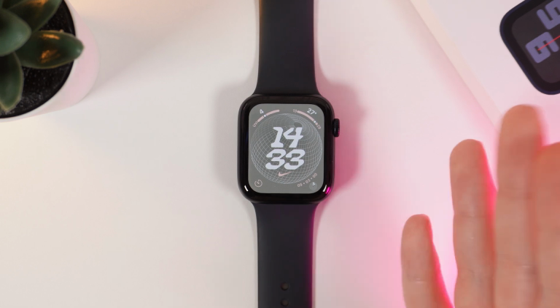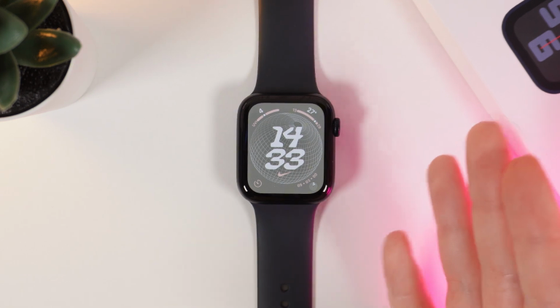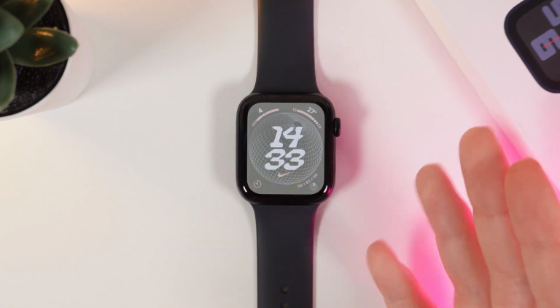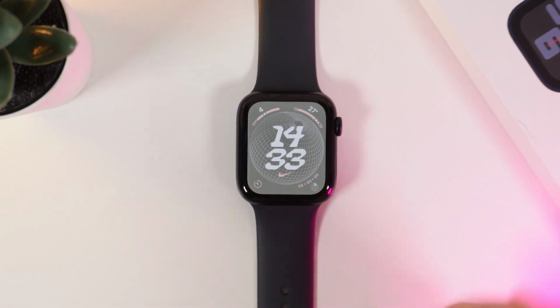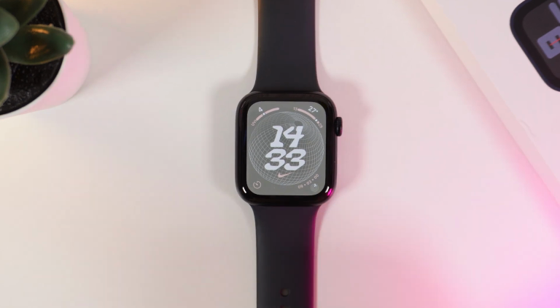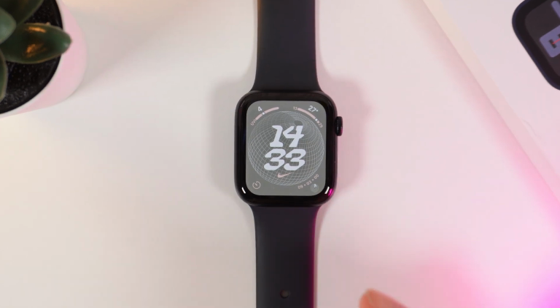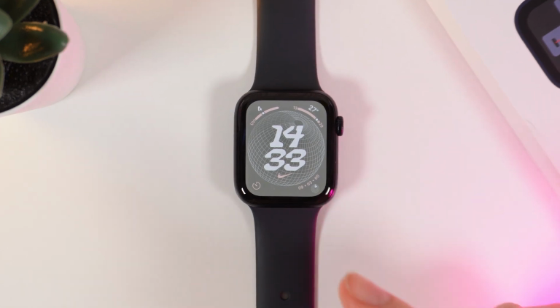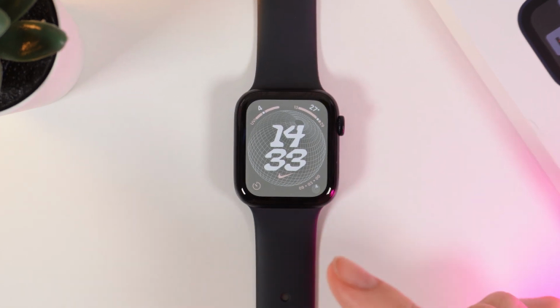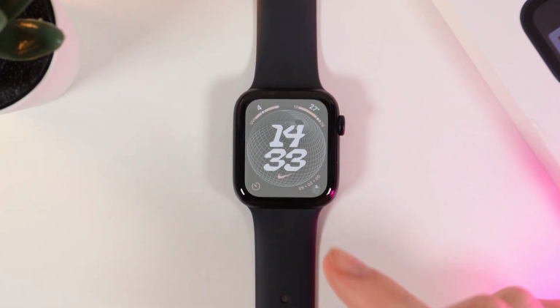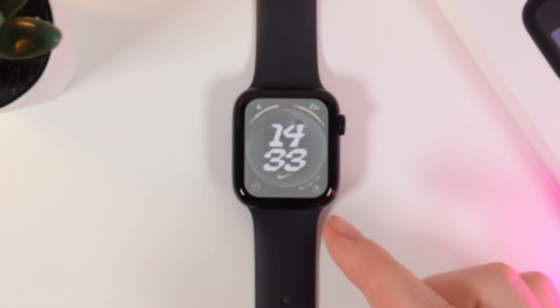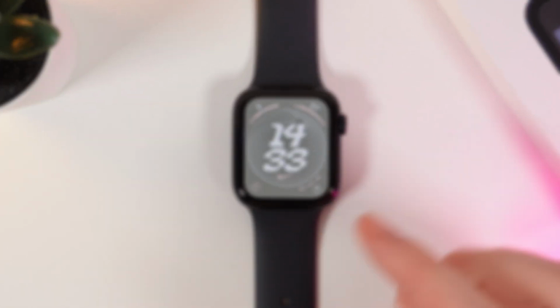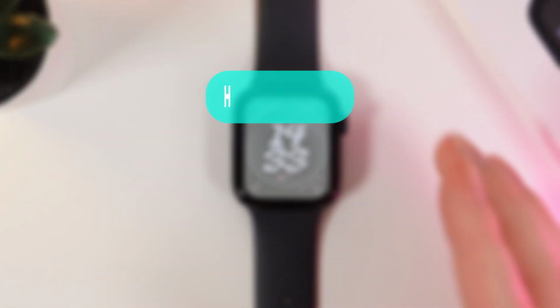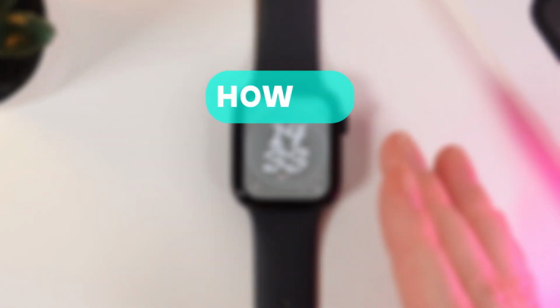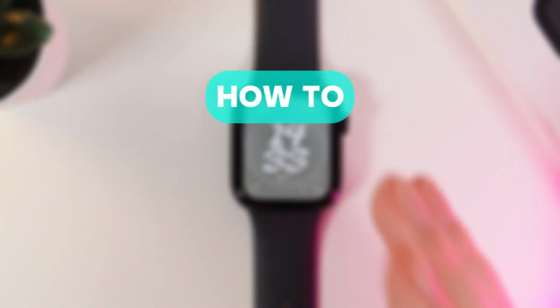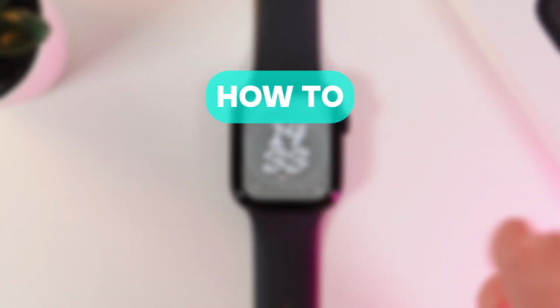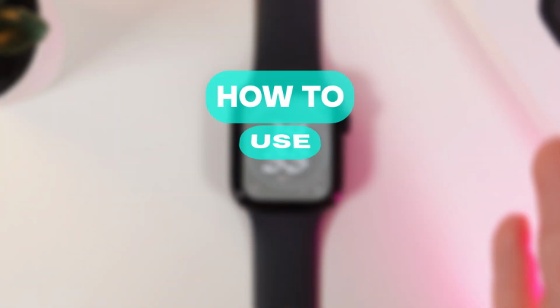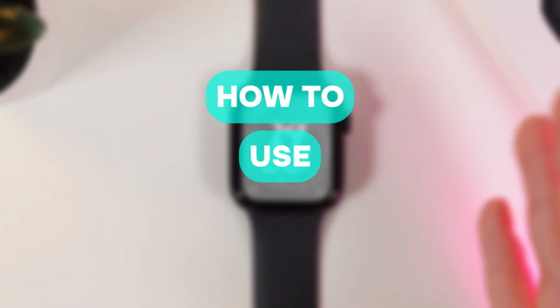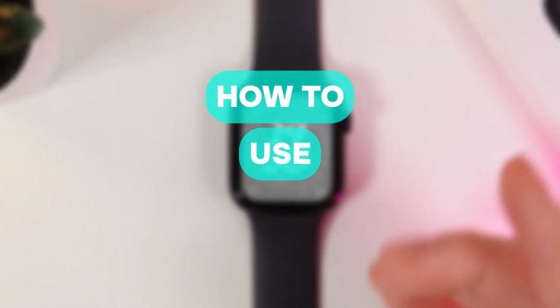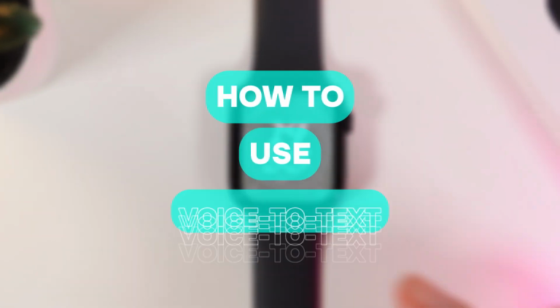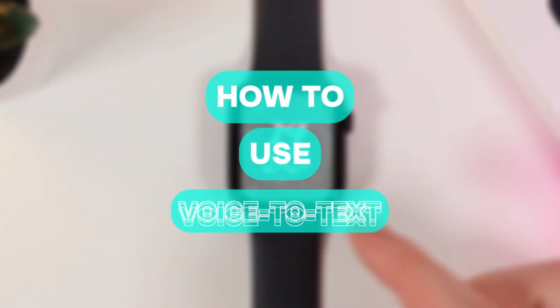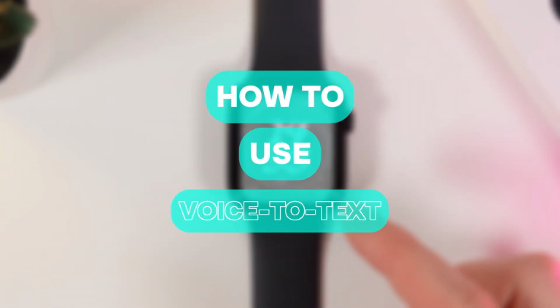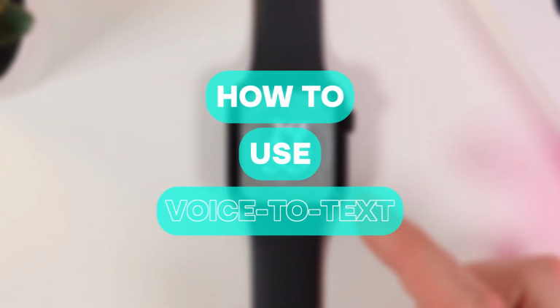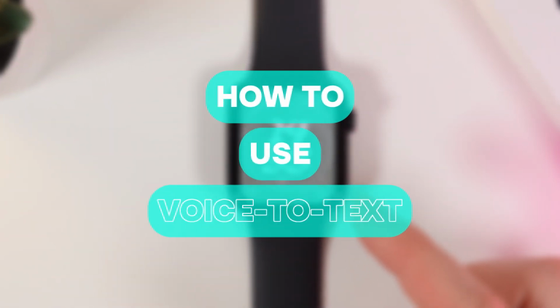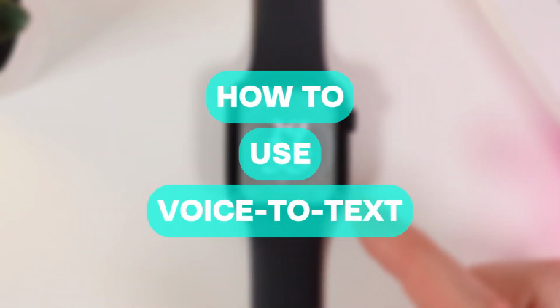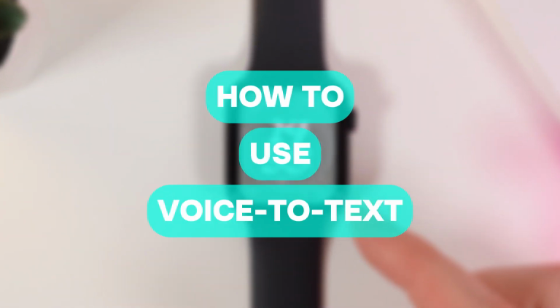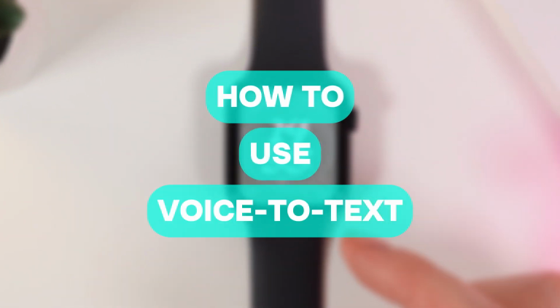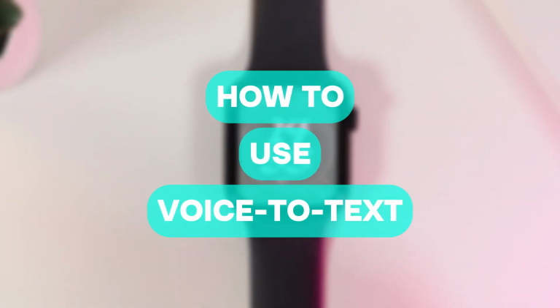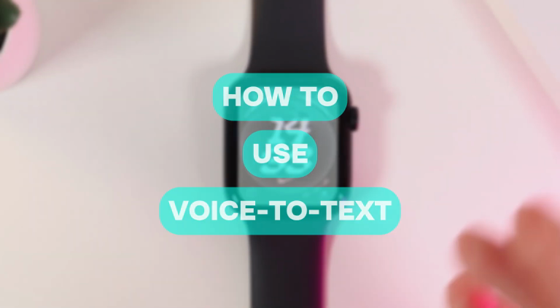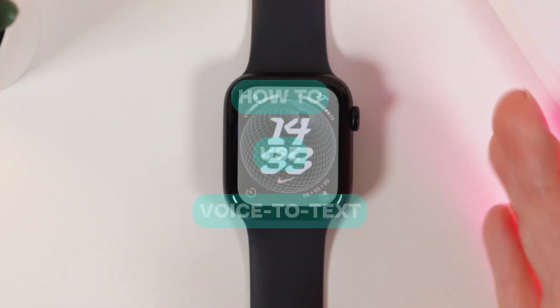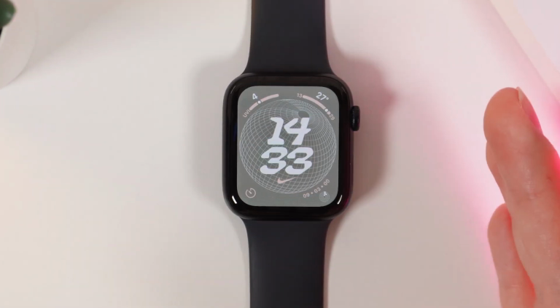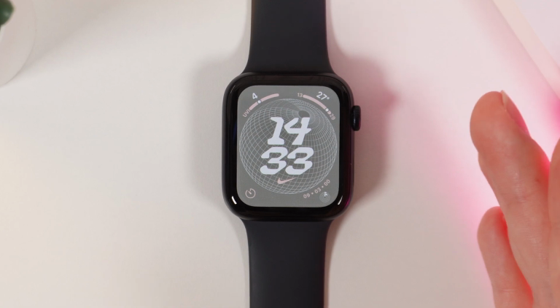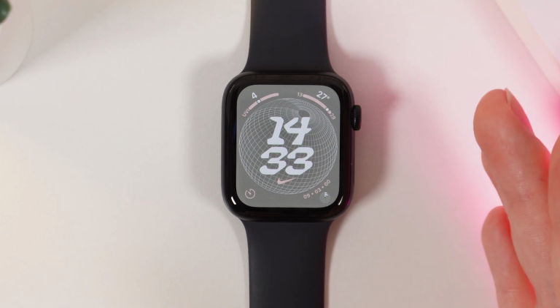Hi there! In today's video, I'll show you how to use voice typing on your Apple Watch SE. Let's get started.